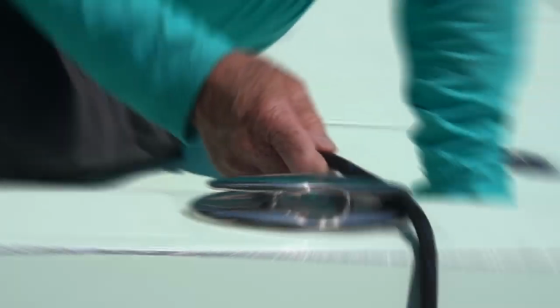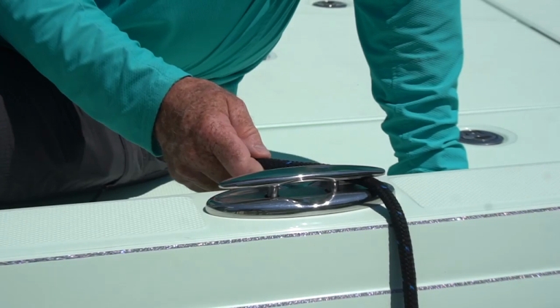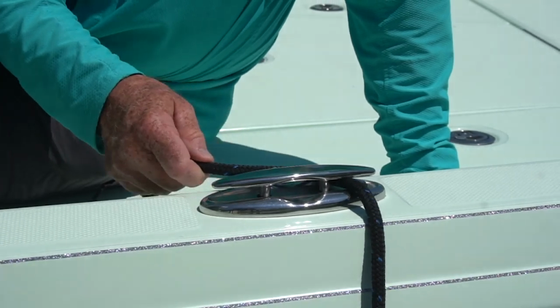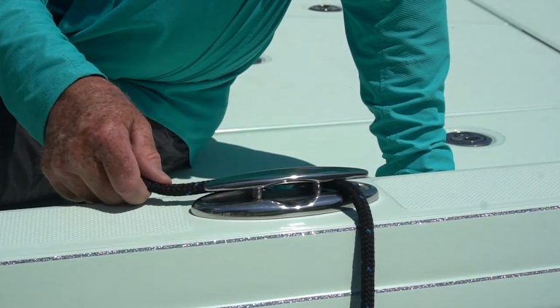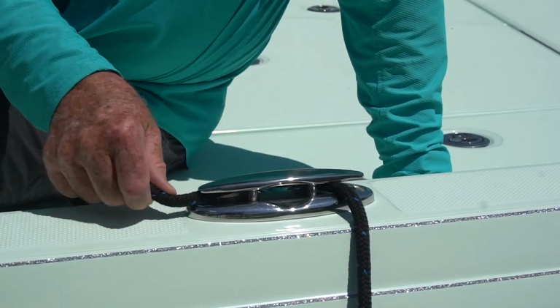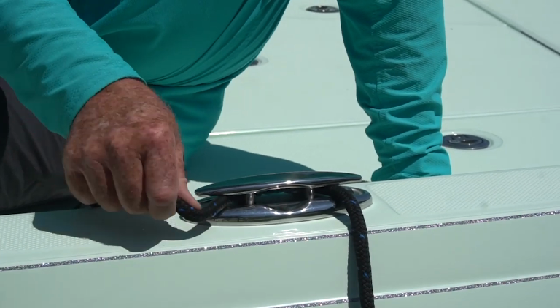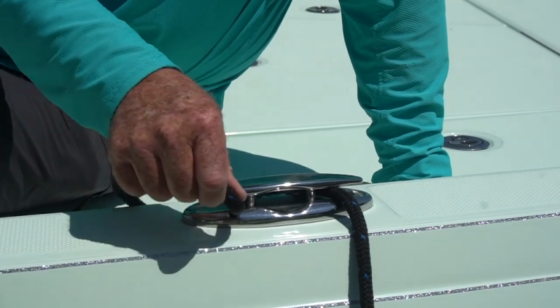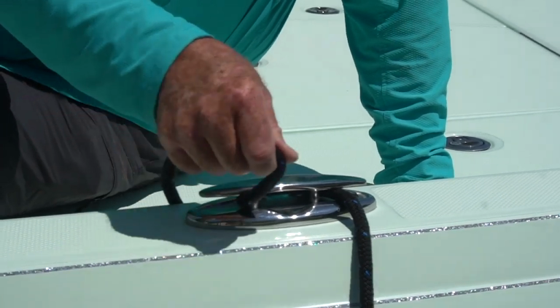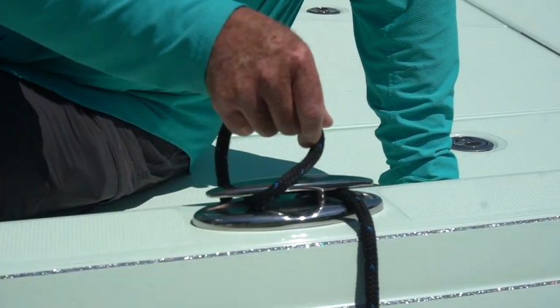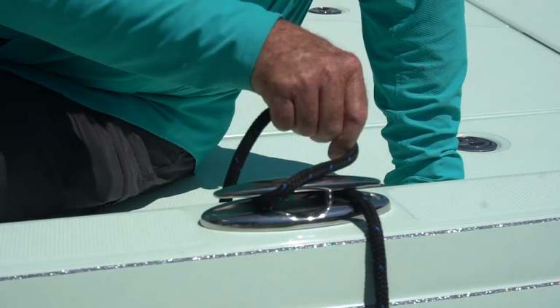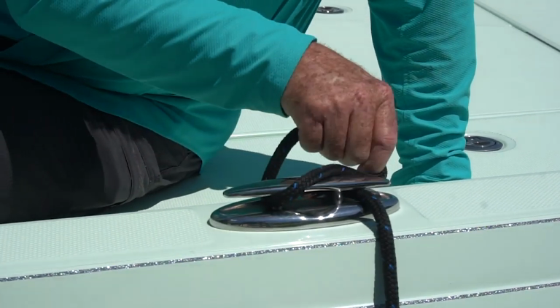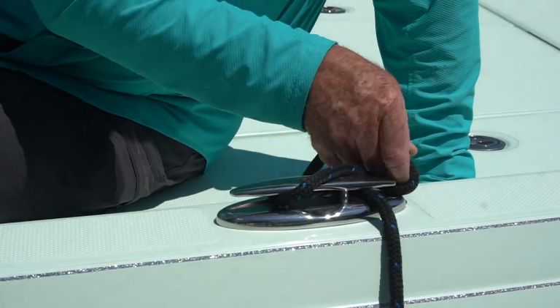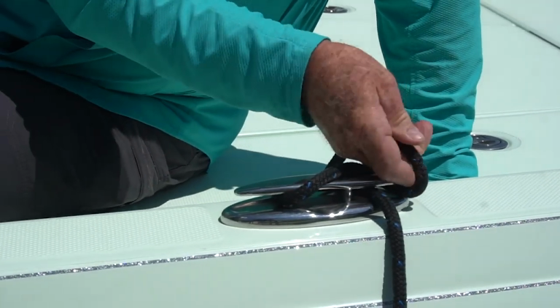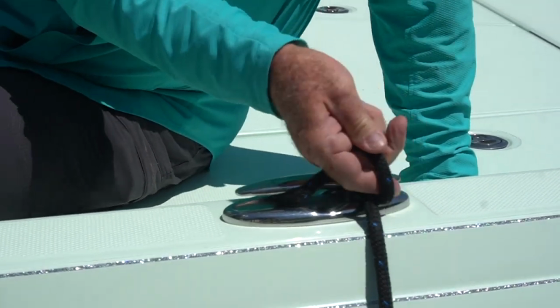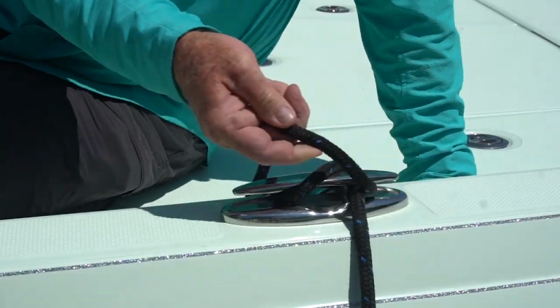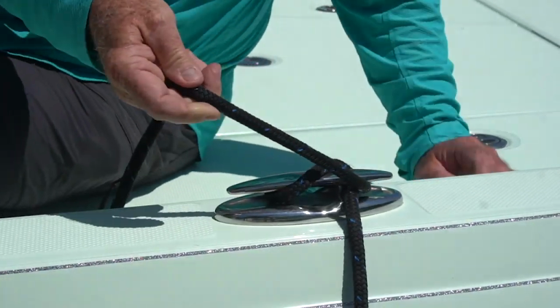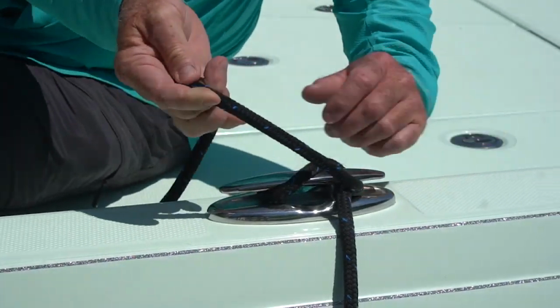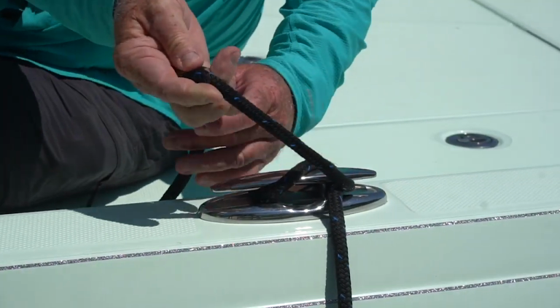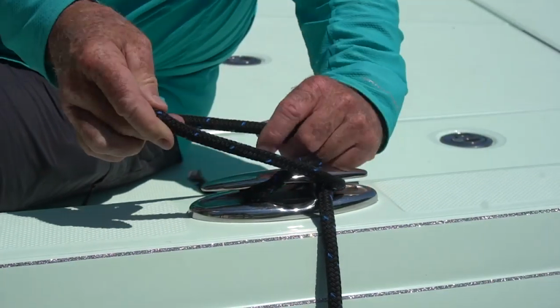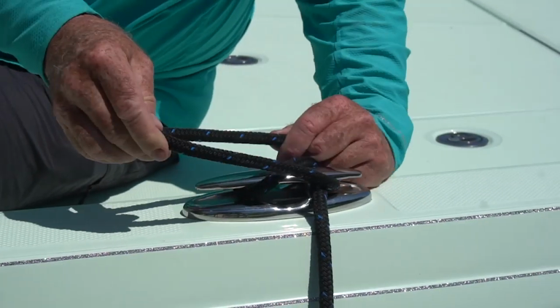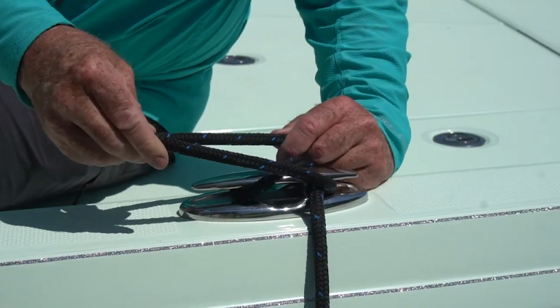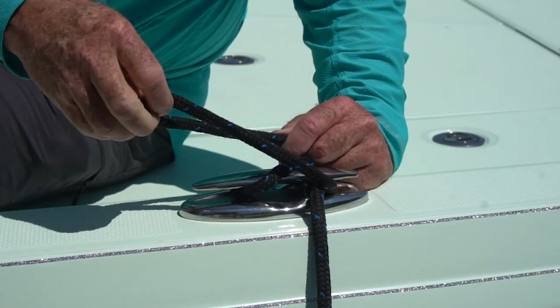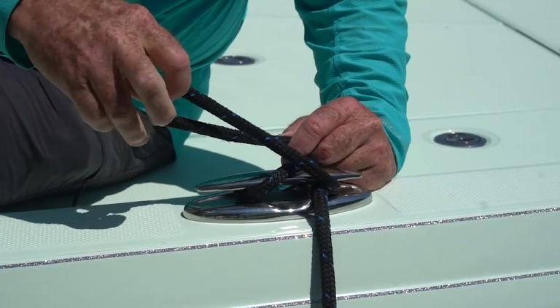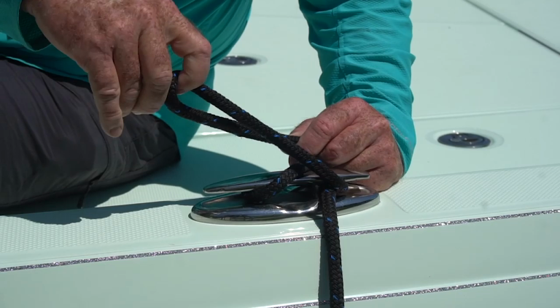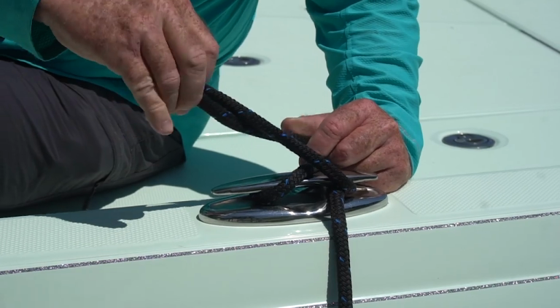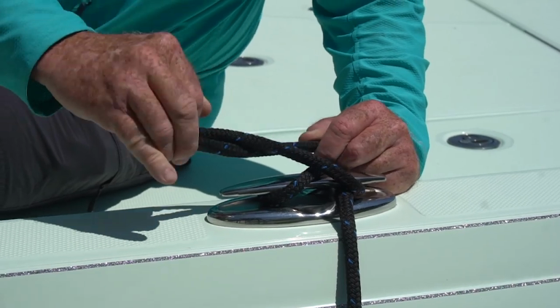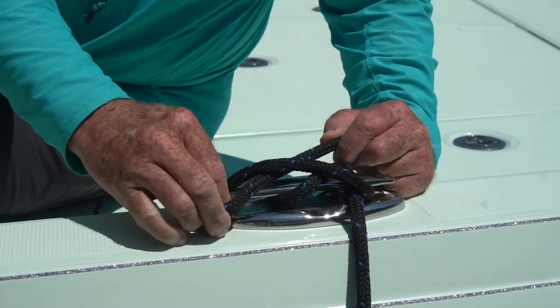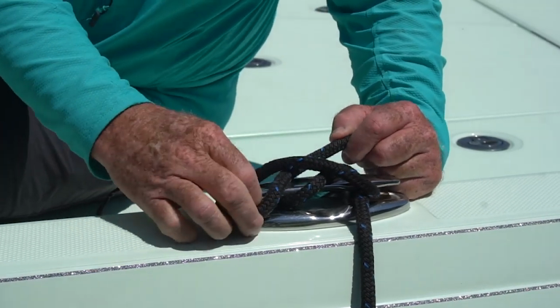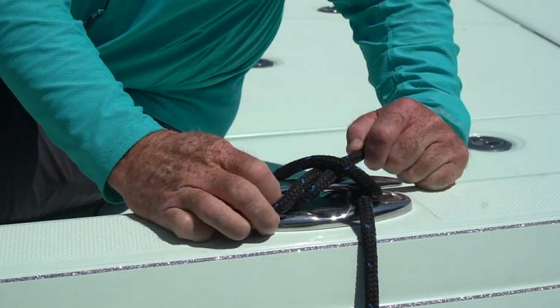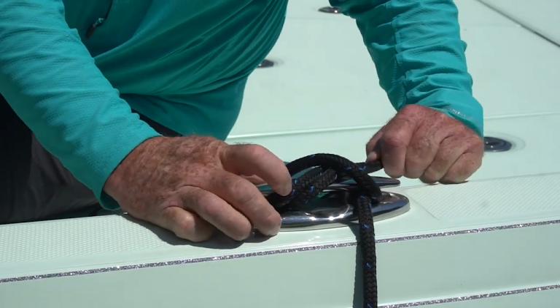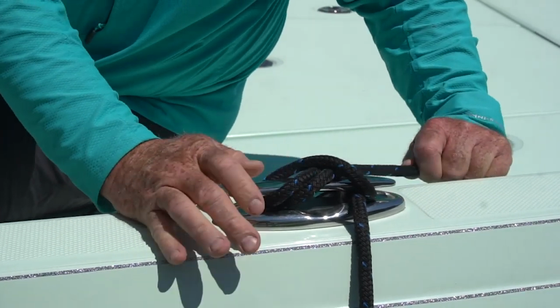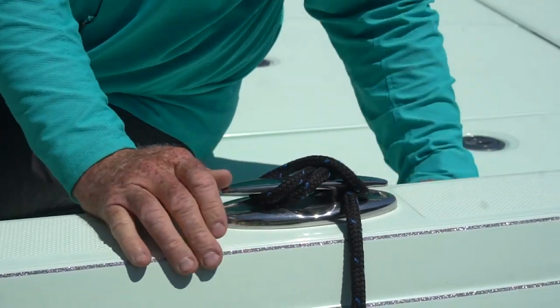Bring your line in behind the cleat, cross it over once, bring it around. Now make this loop.